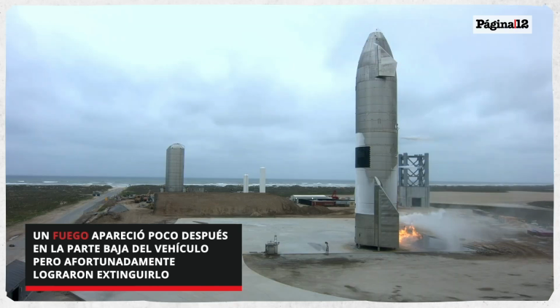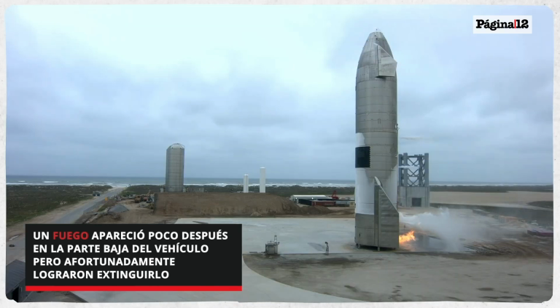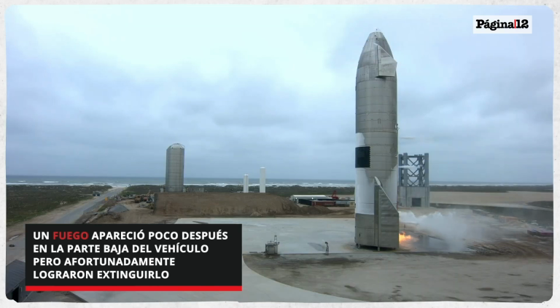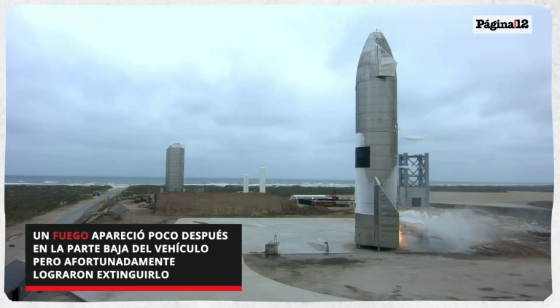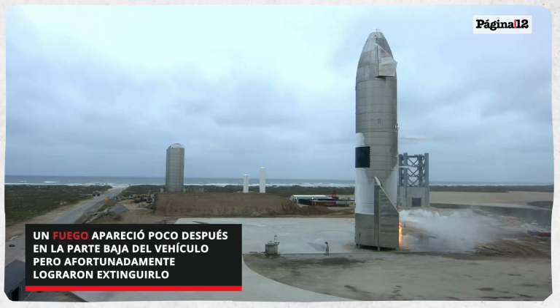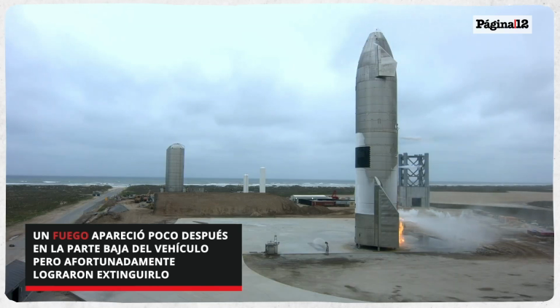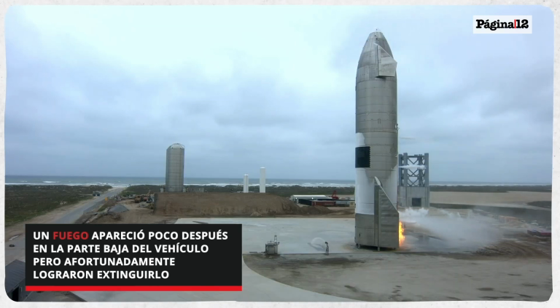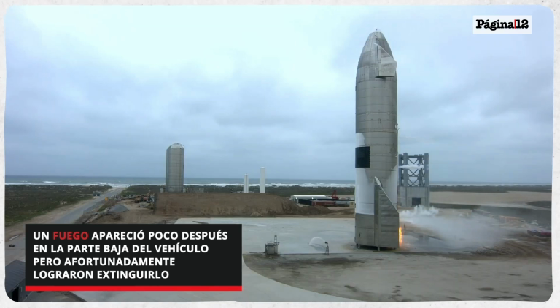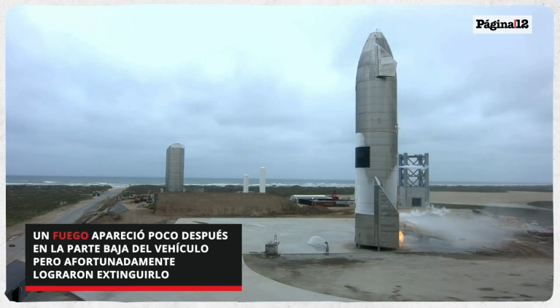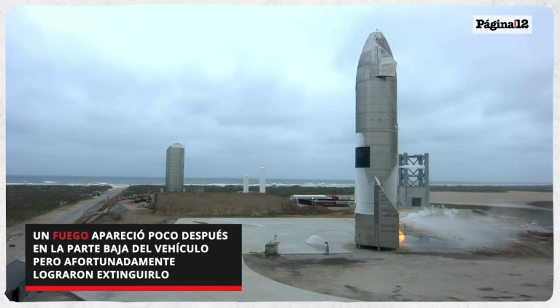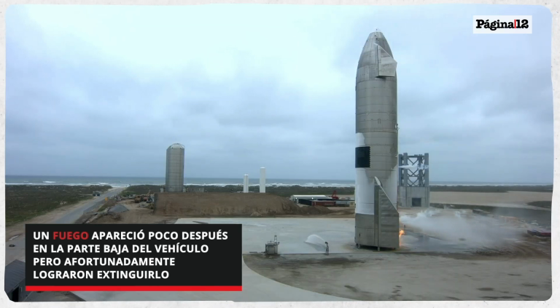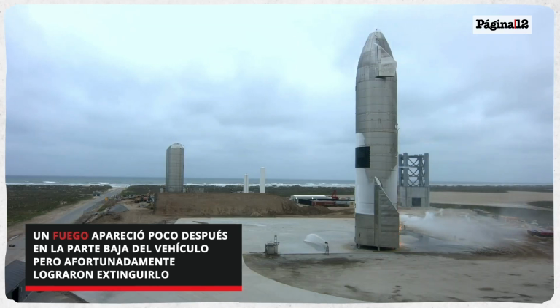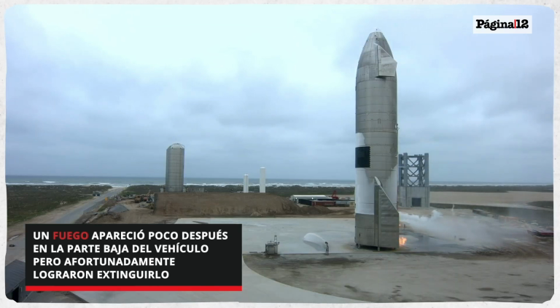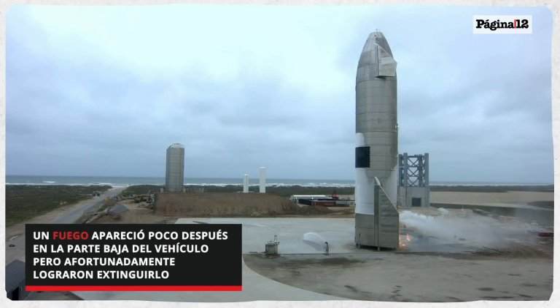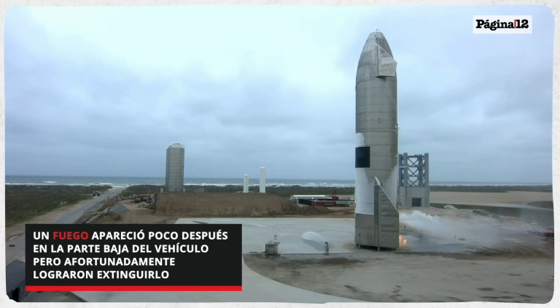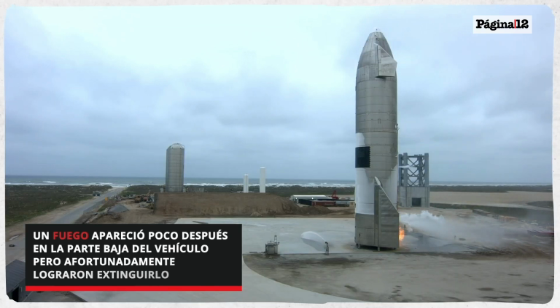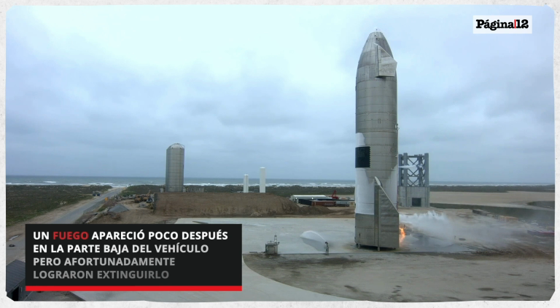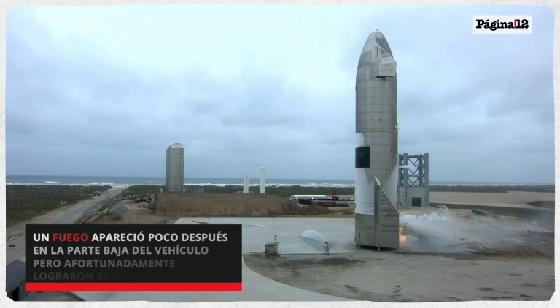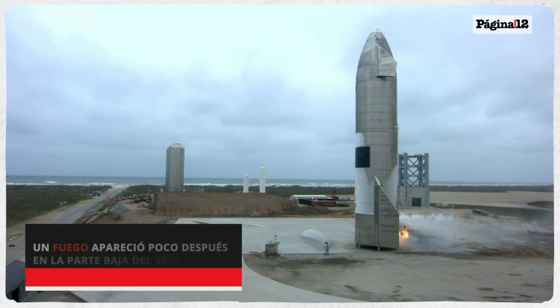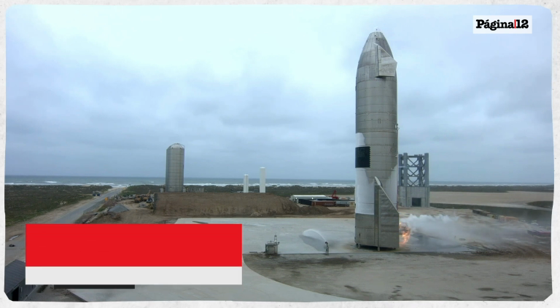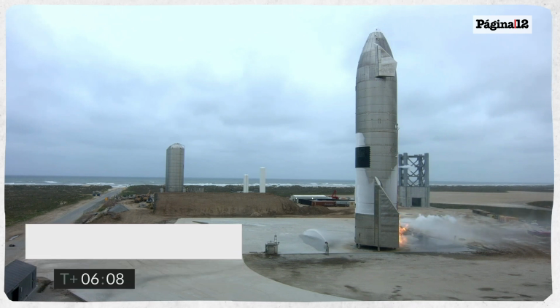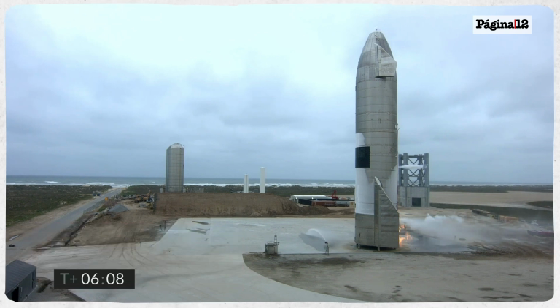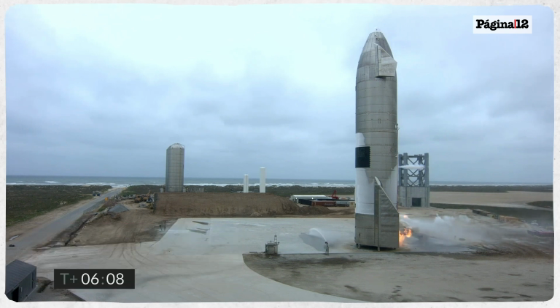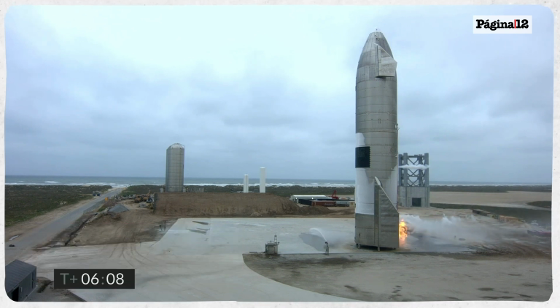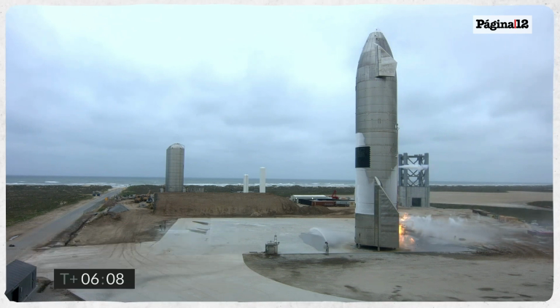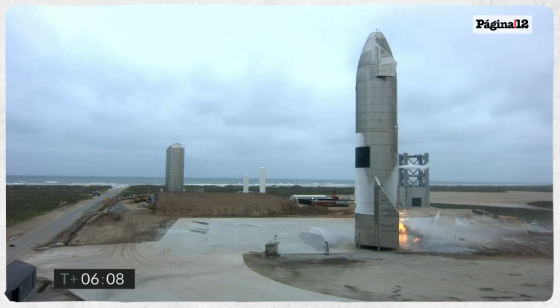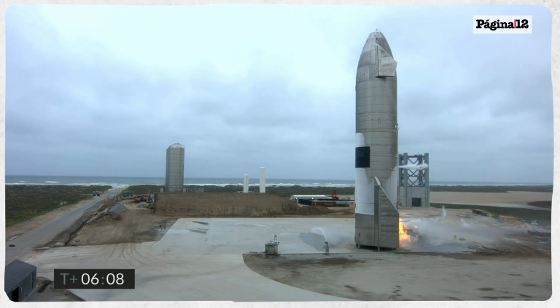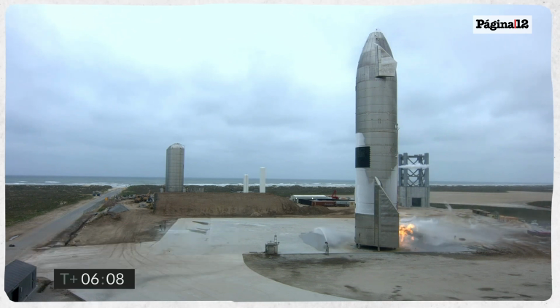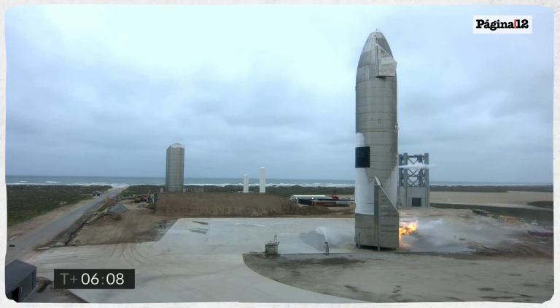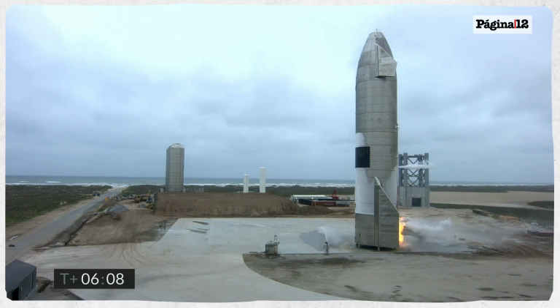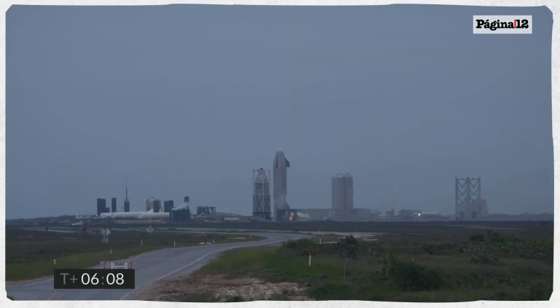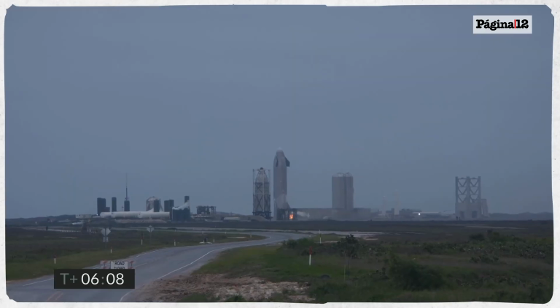You can see we do have a small fire at the base of the vehicle. Not unusual with the methane fuel that we're carrying as we continue to work.